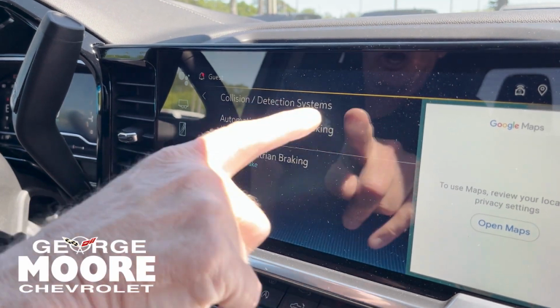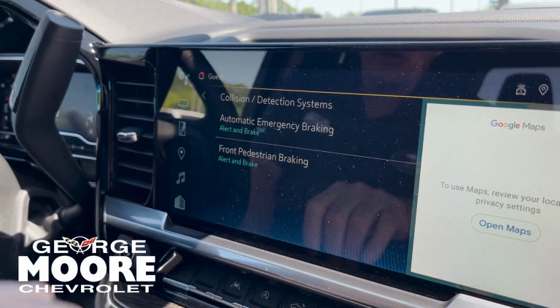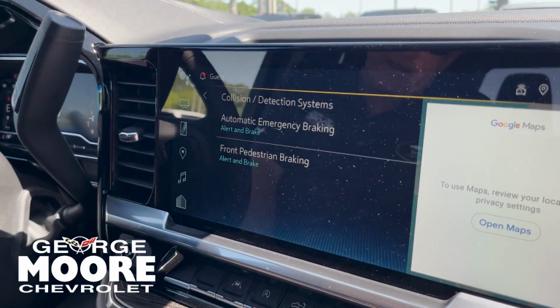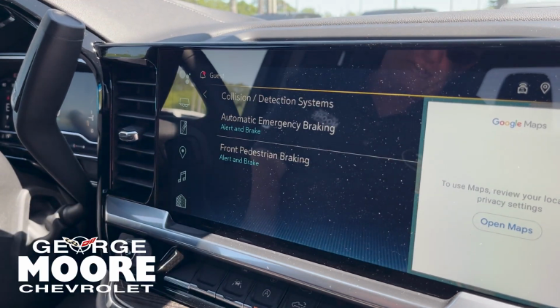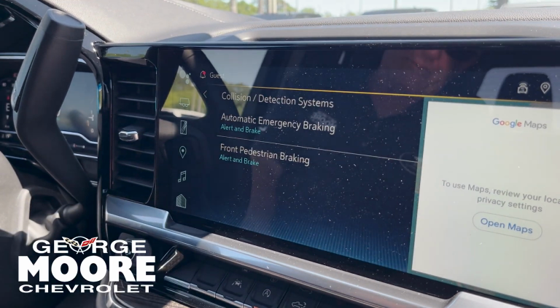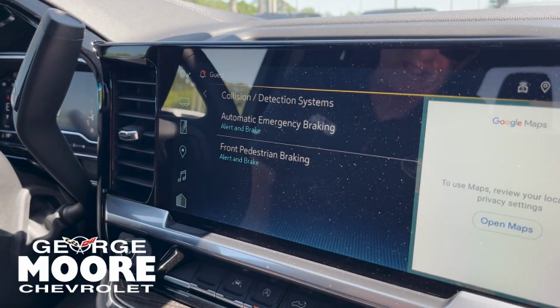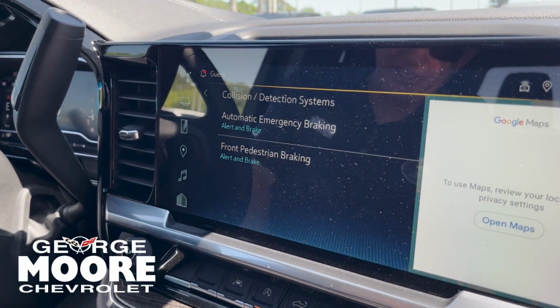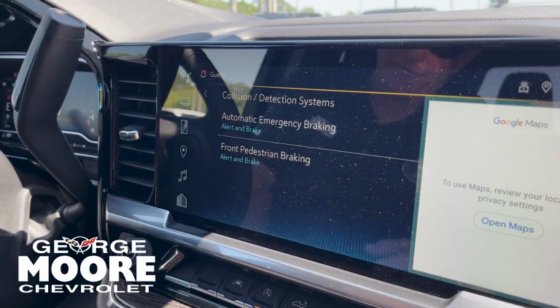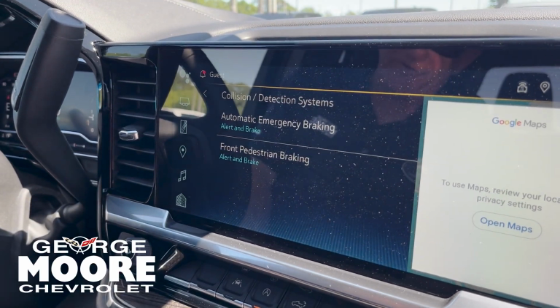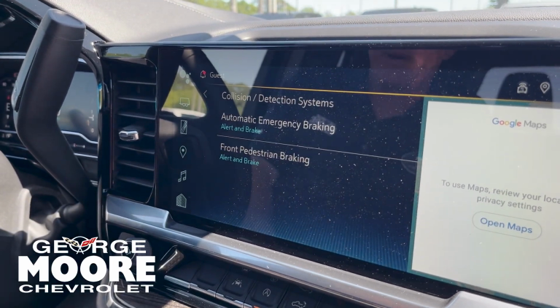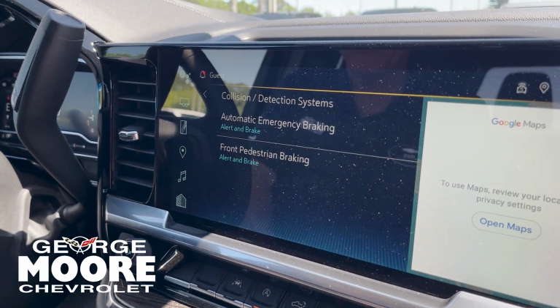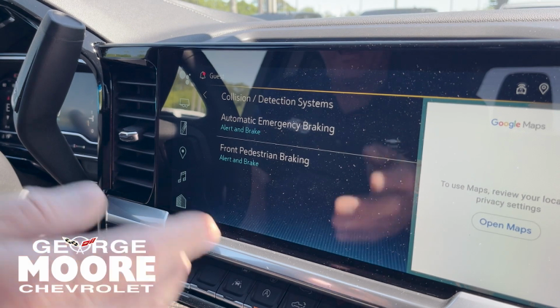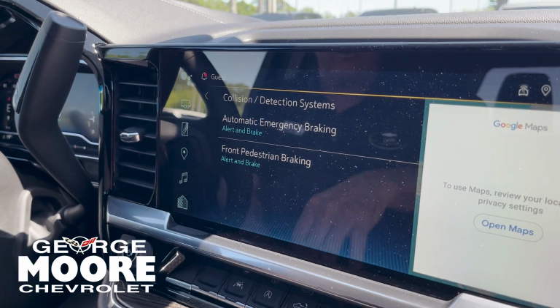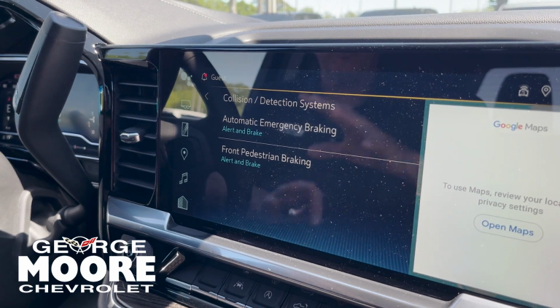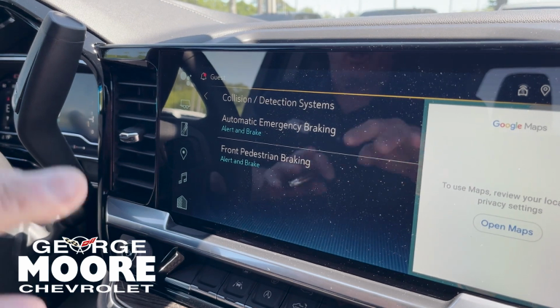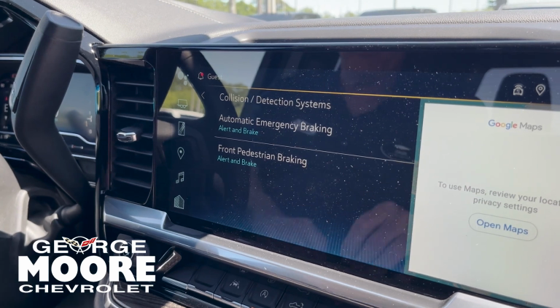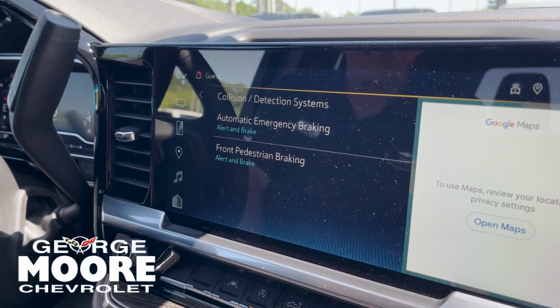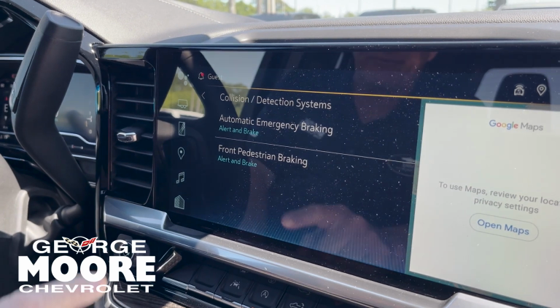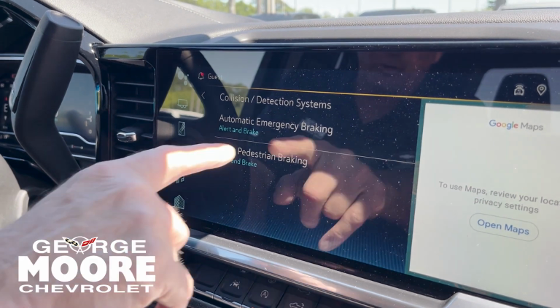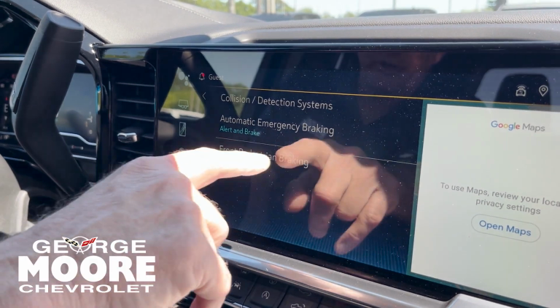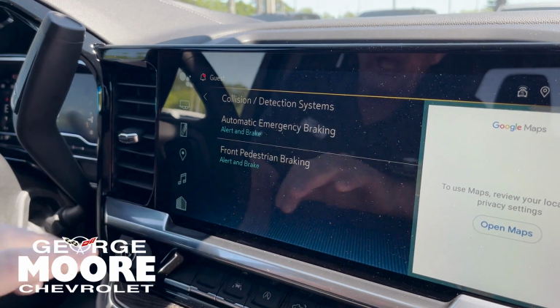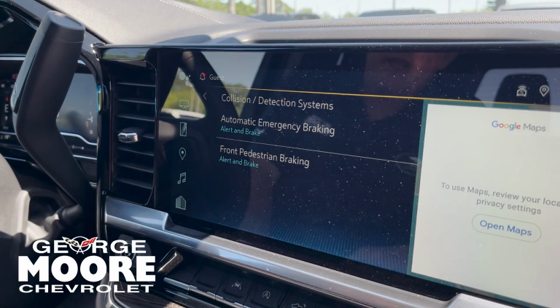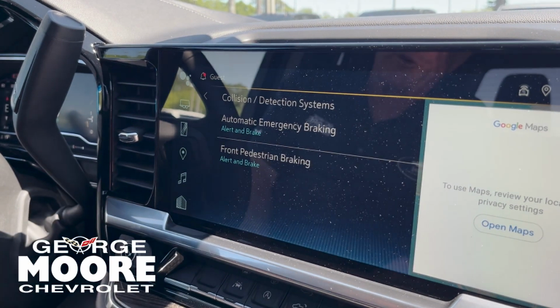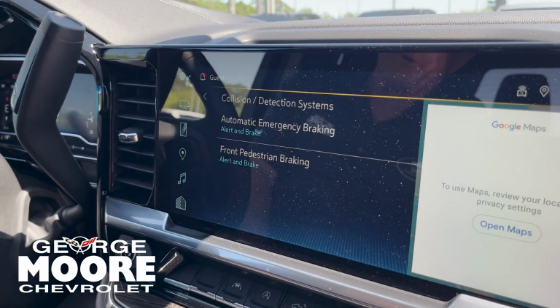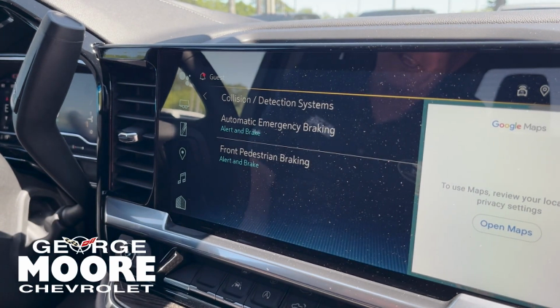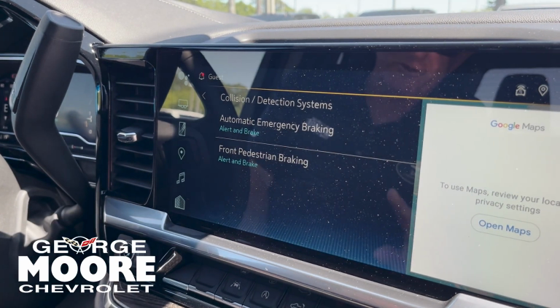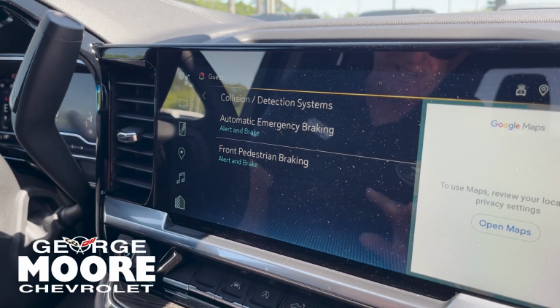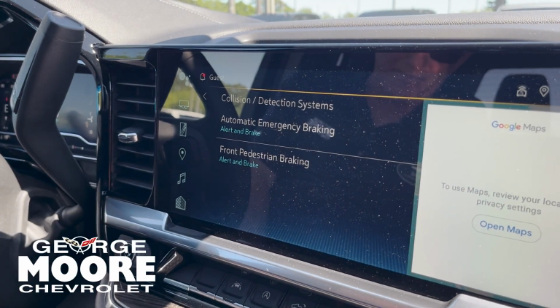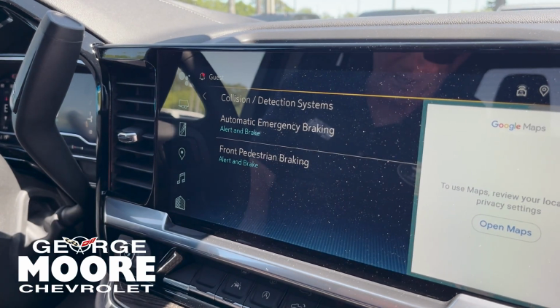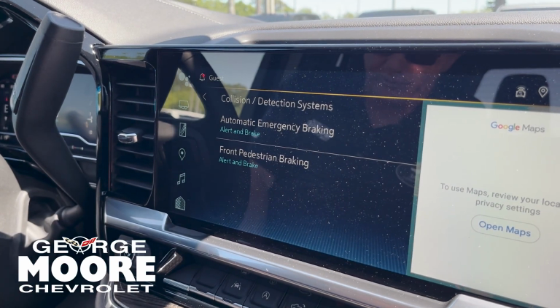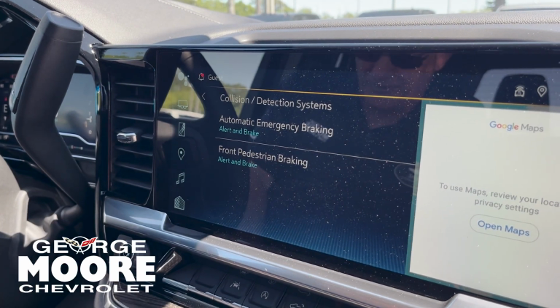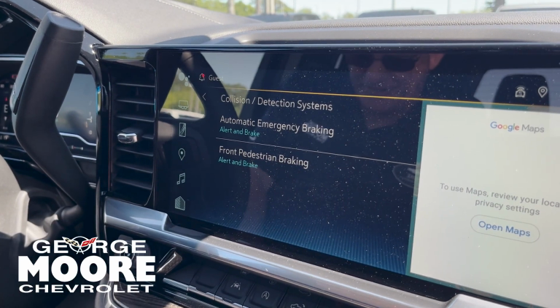Automatic emergency braking — under 50 miles an hour, it'll almost stop for you. Front pedestrian detection as well, same thing, under 50 miles an hour.